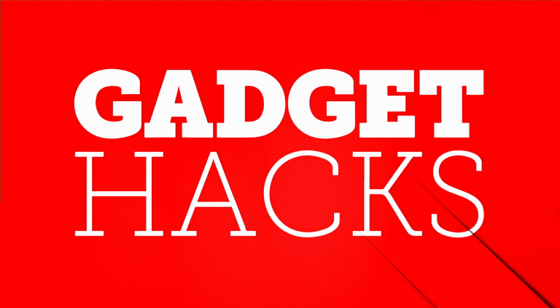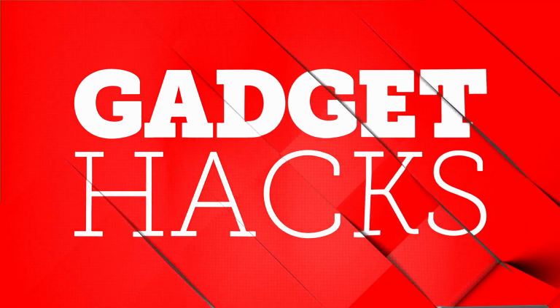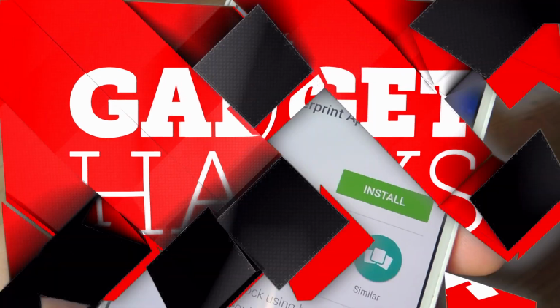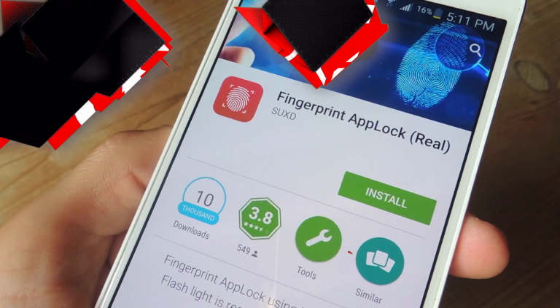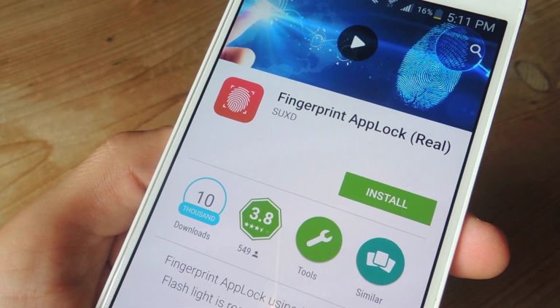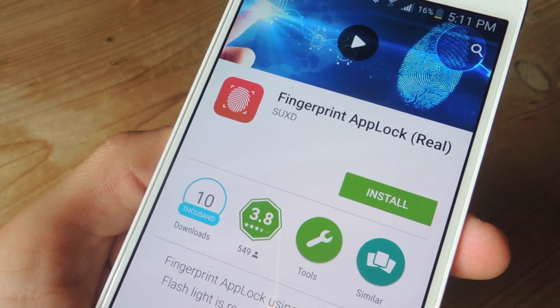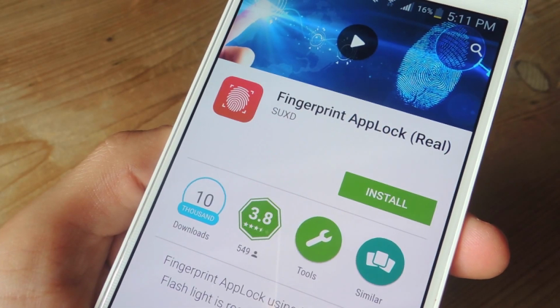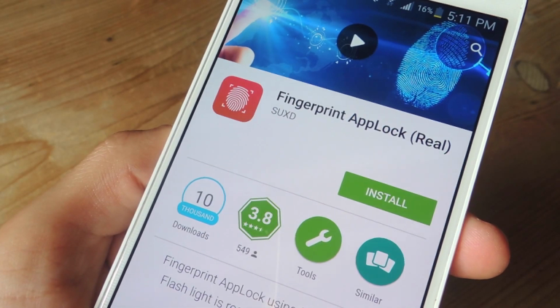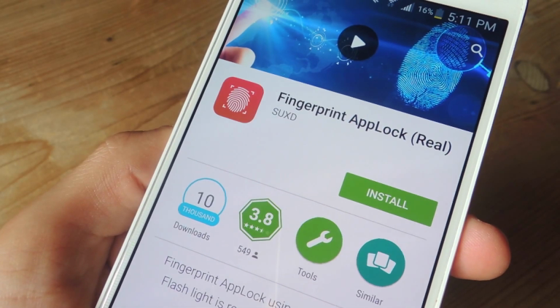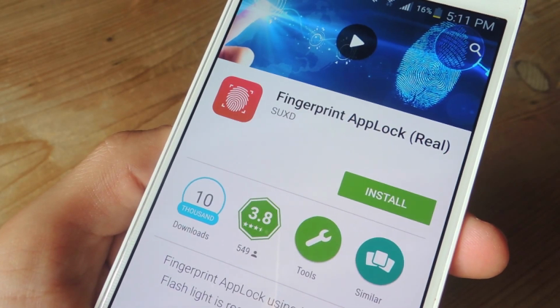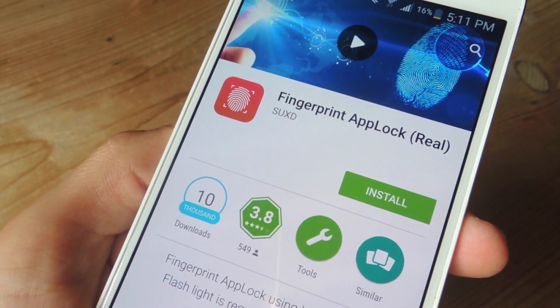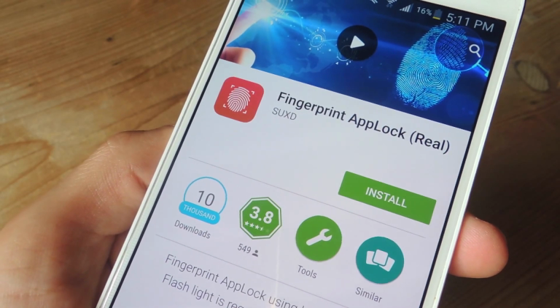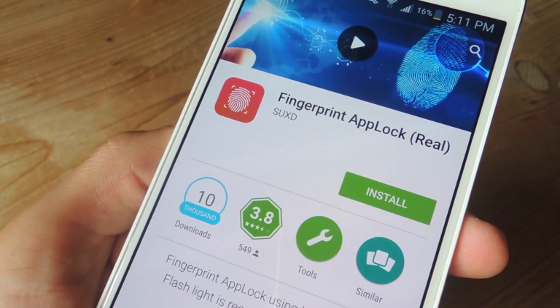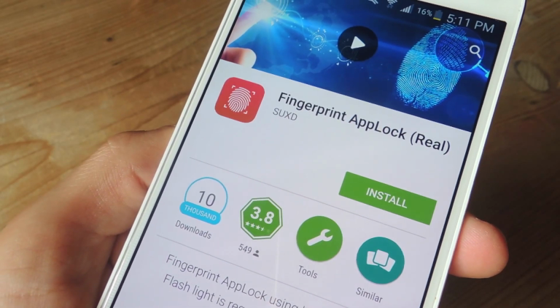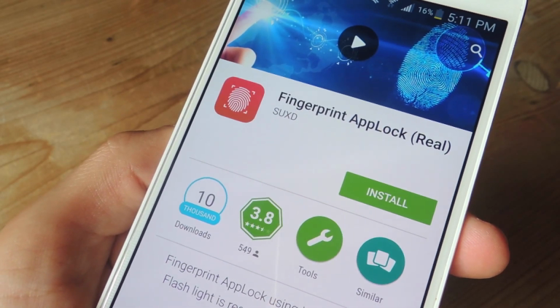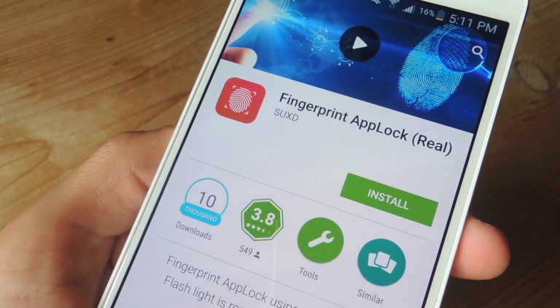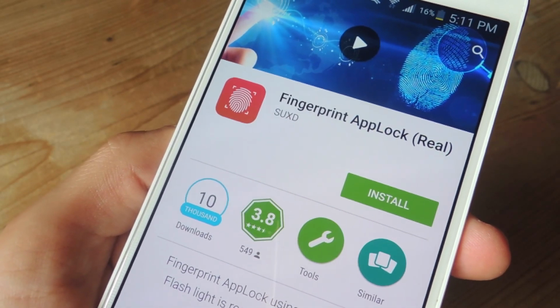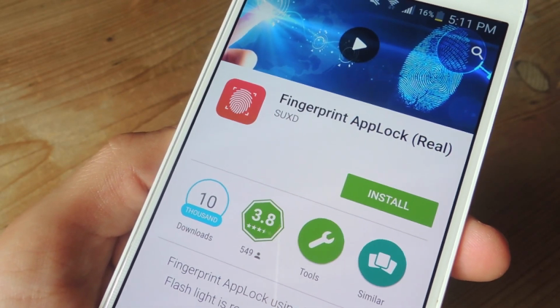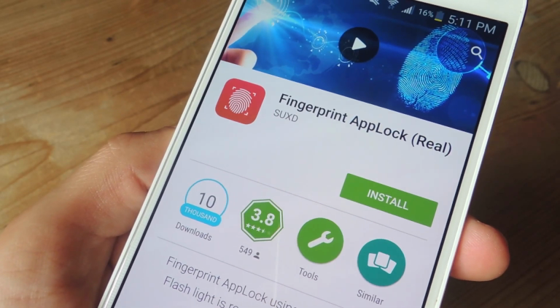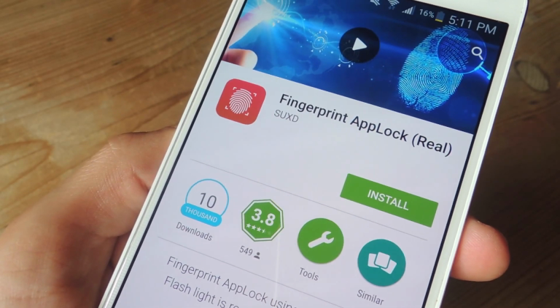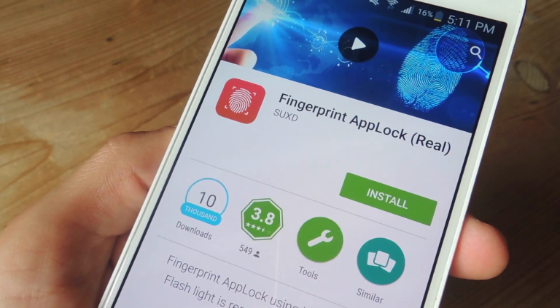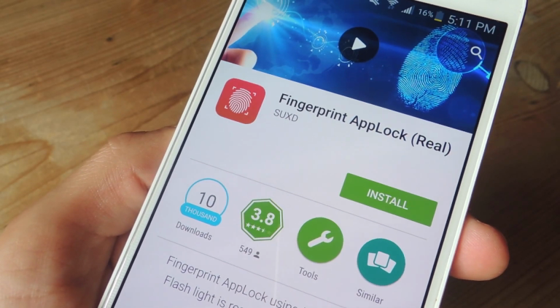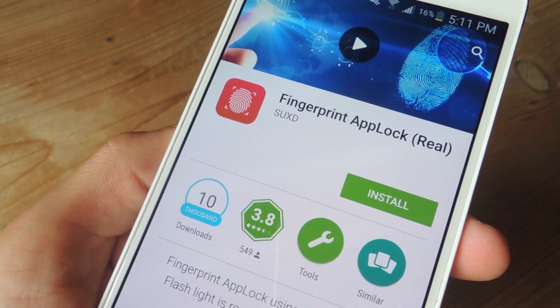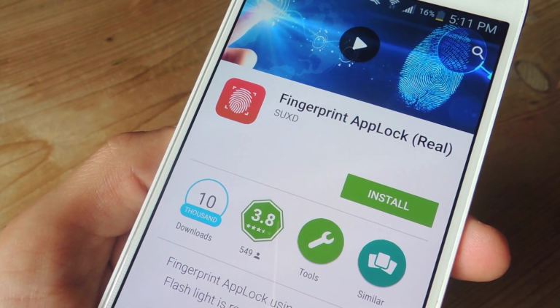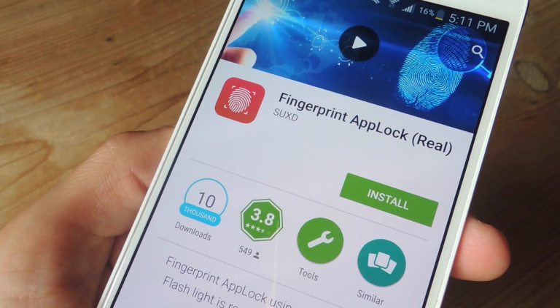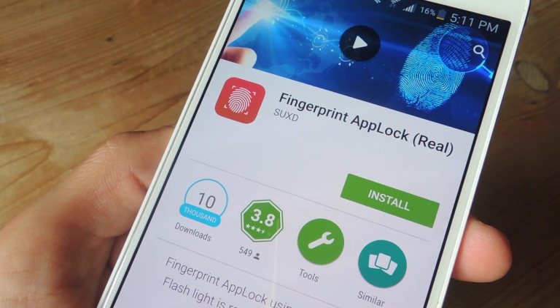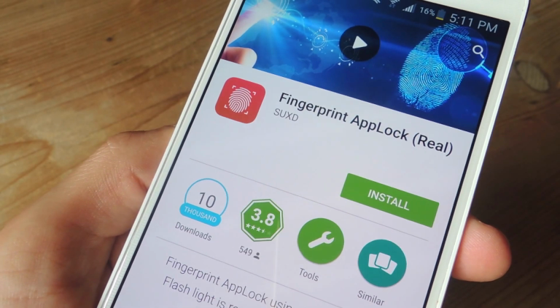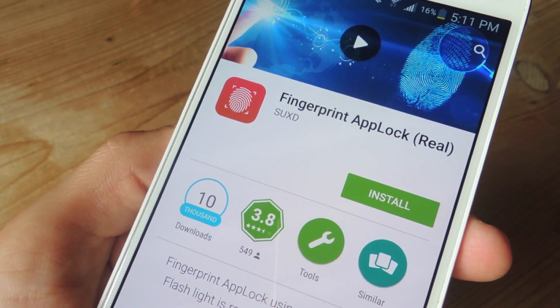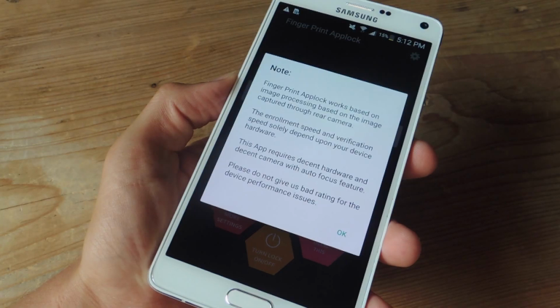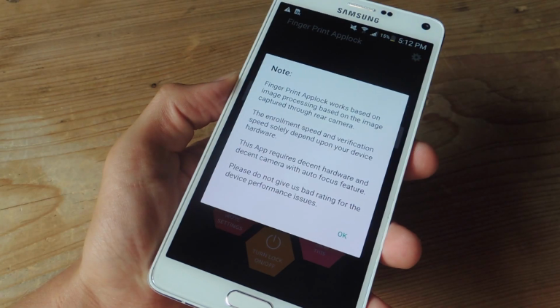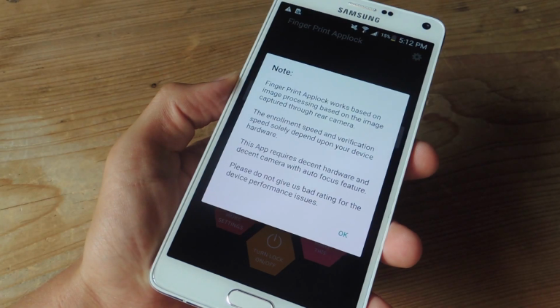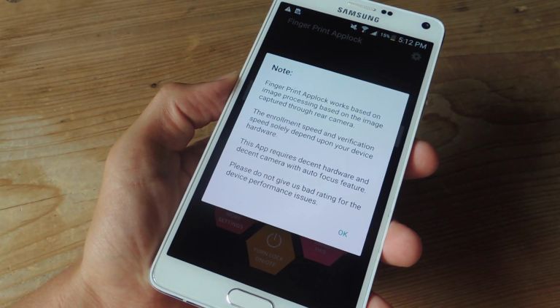To do this, we're going to be using the free non-root application called Fingerprint AppLock Reel. Once installed, just go ahead and launch the application.